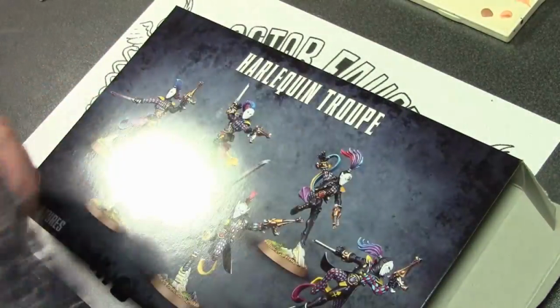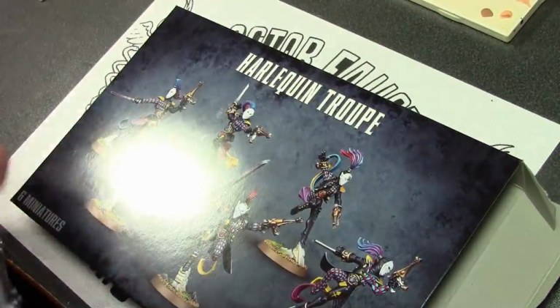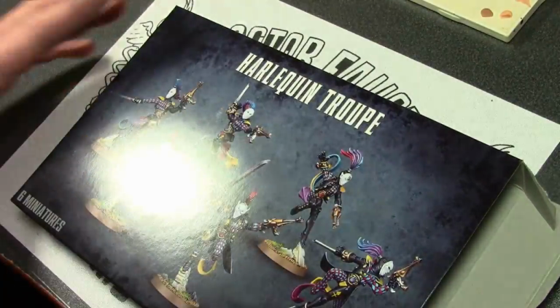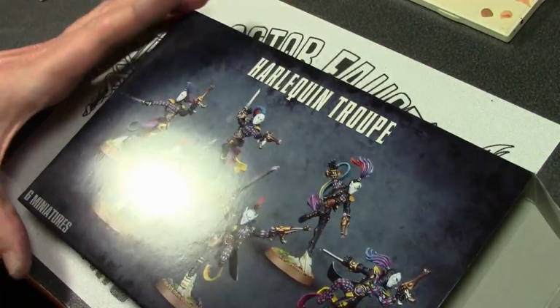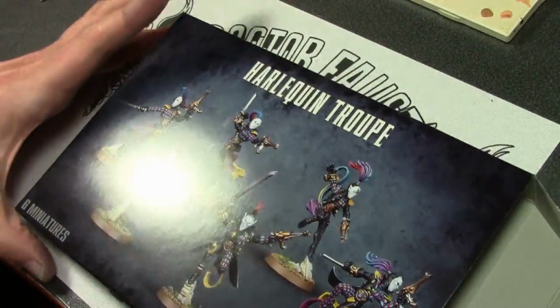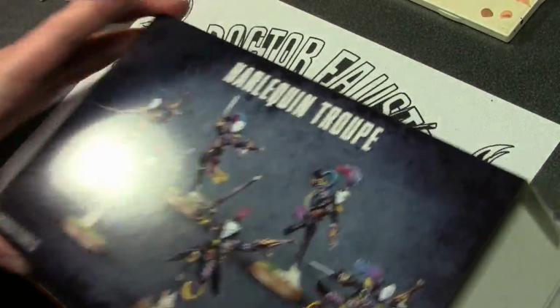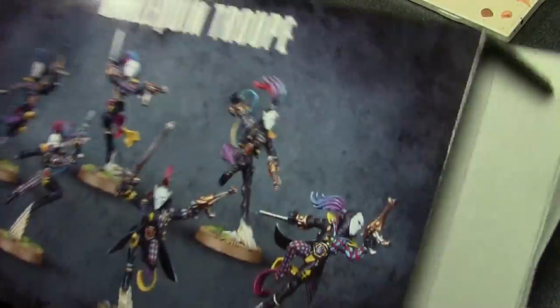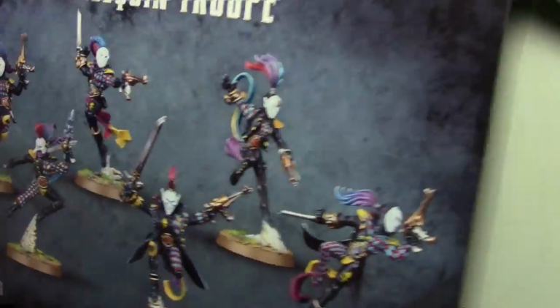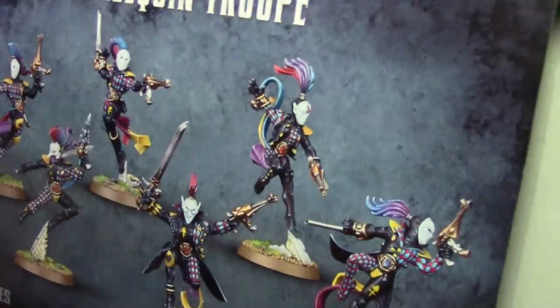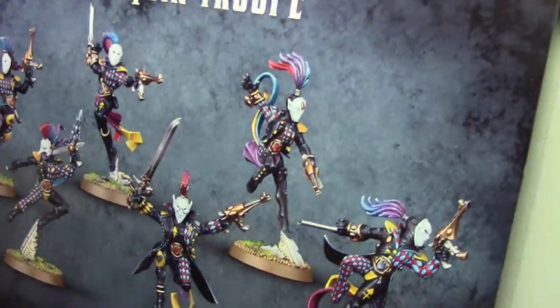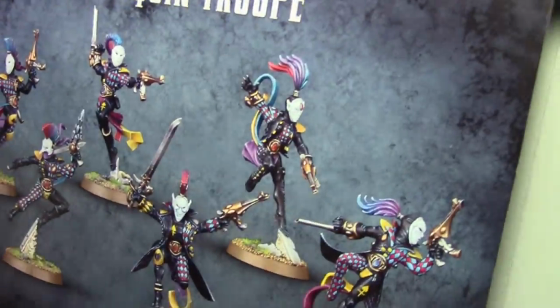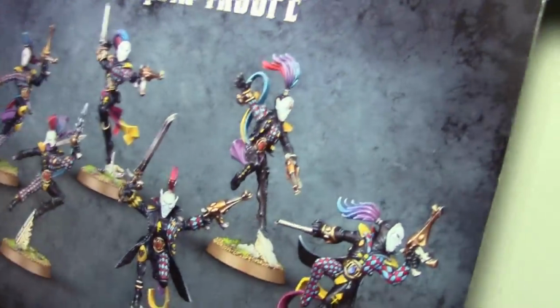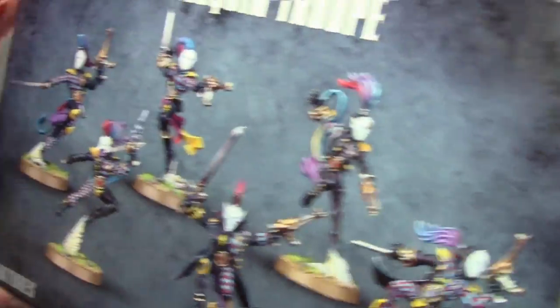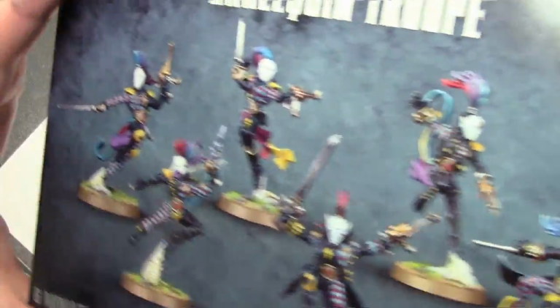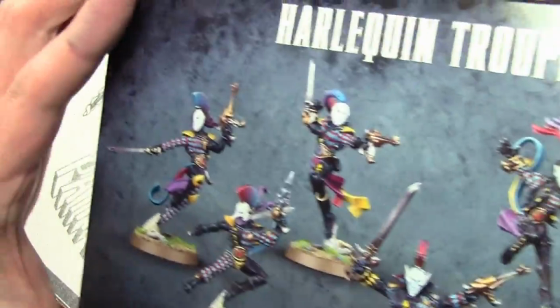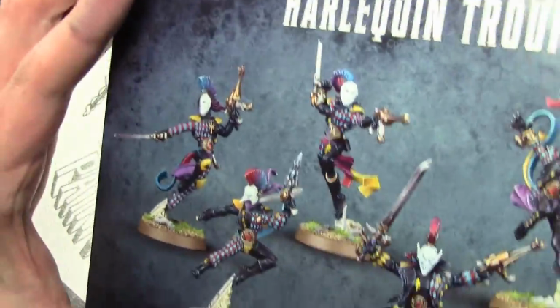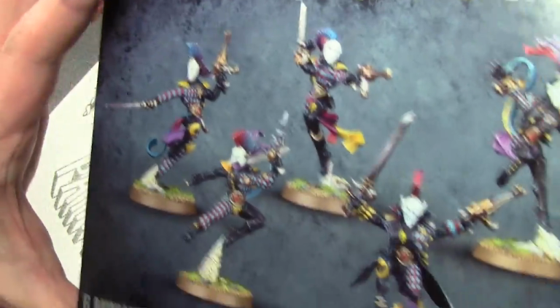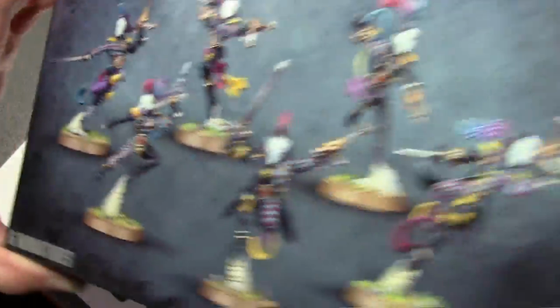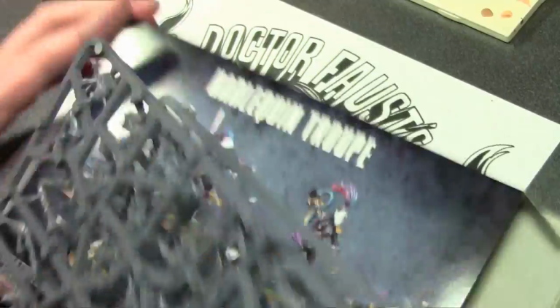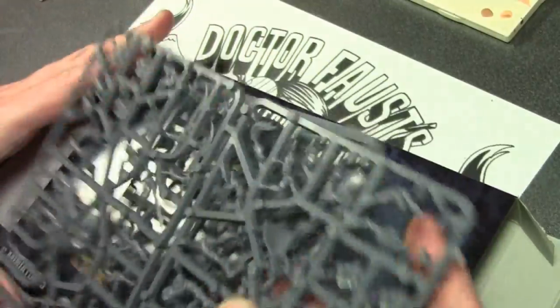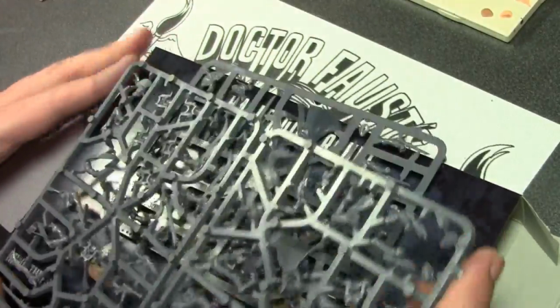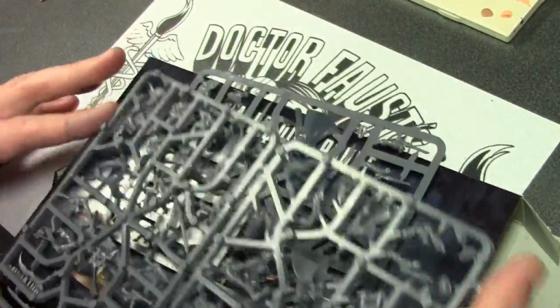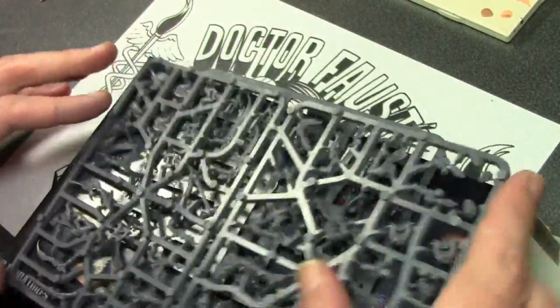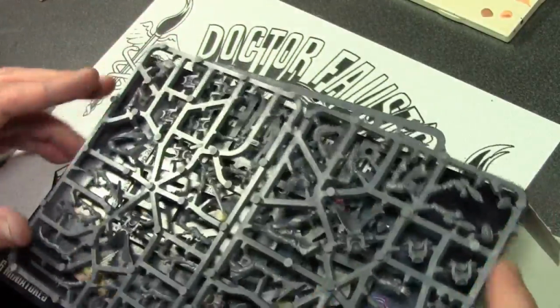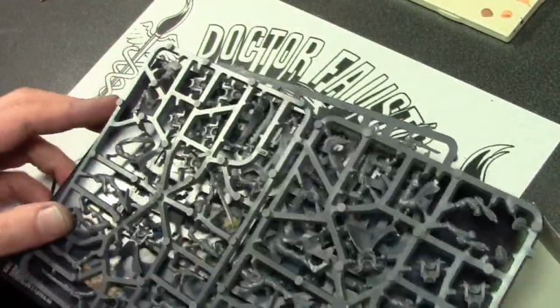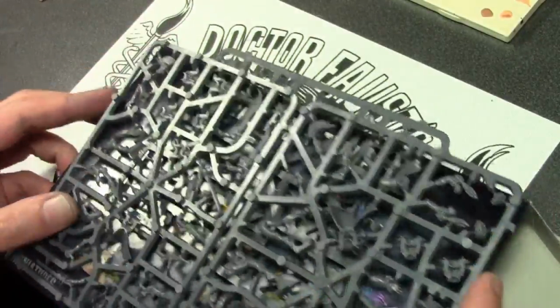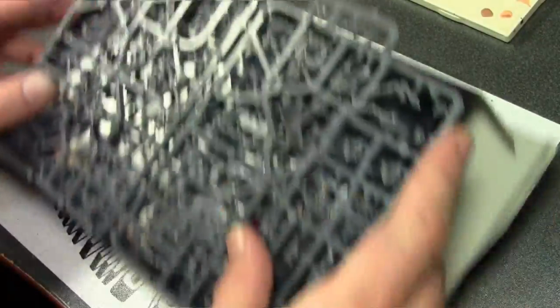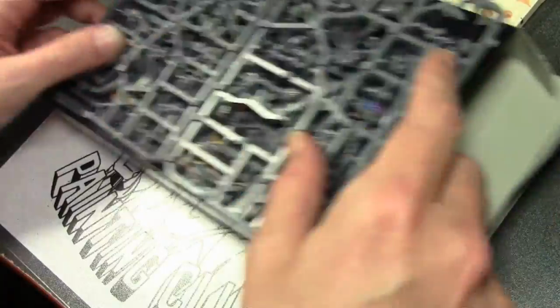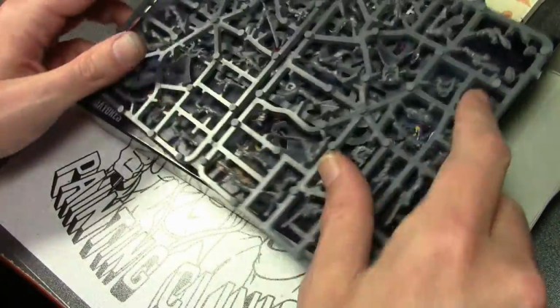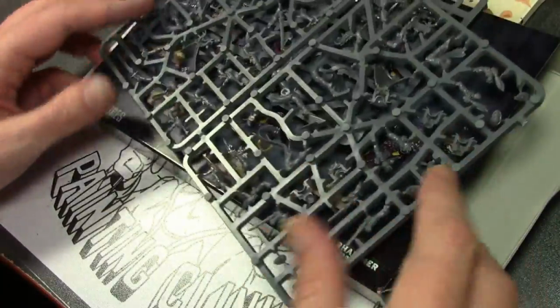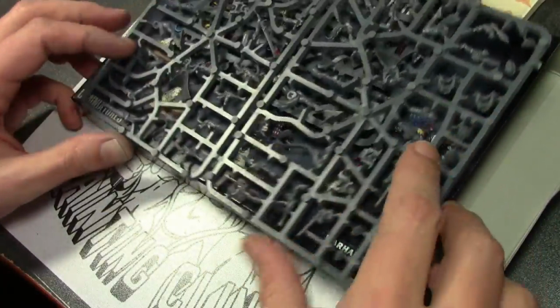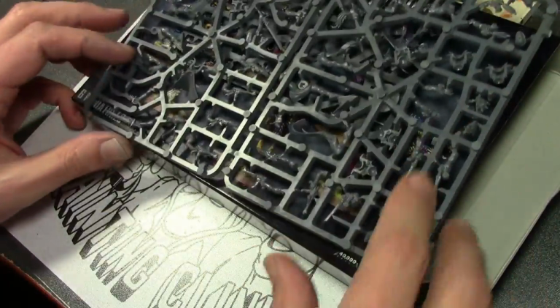So there you go — a quick look at the Harlequin Troop: six figures for 40 bucks. Go ahead and do your ranting about the prices in the comments if you want.